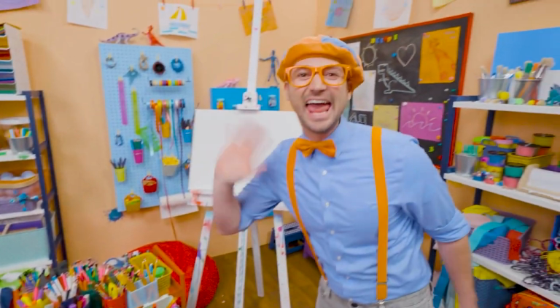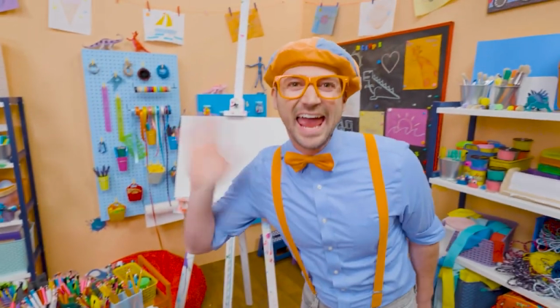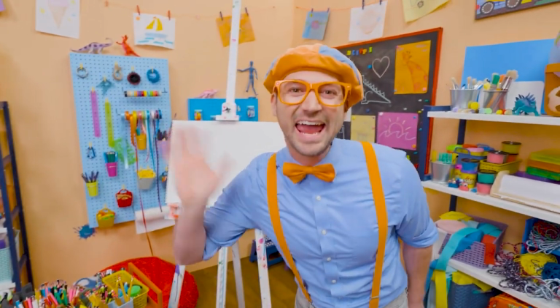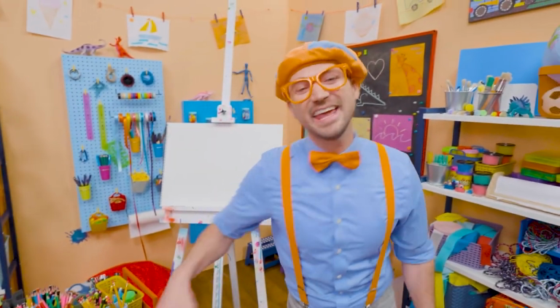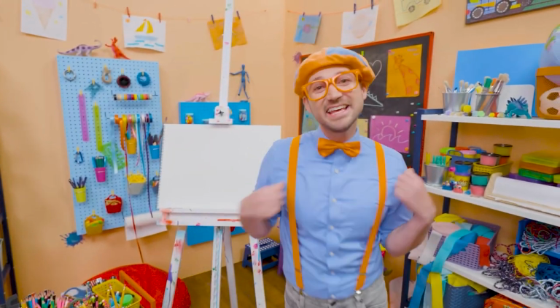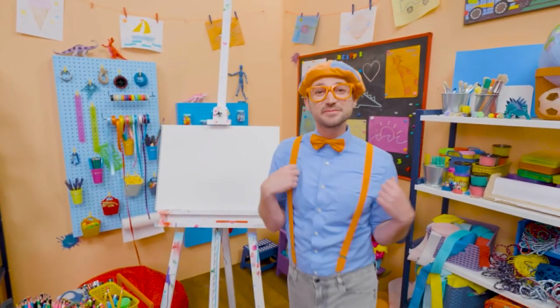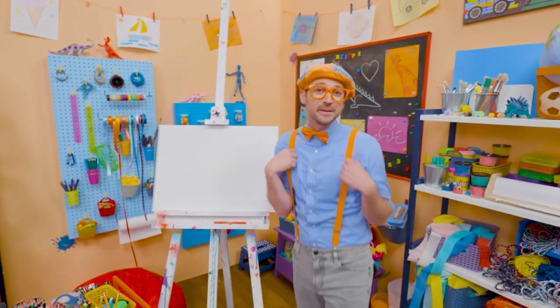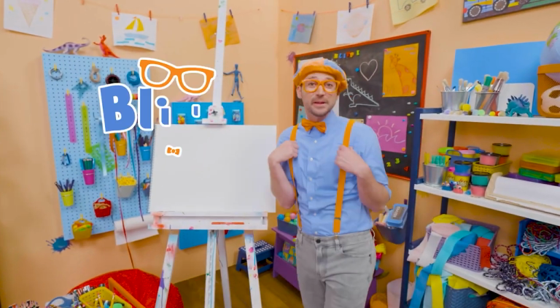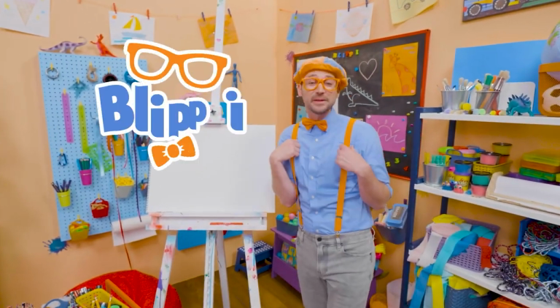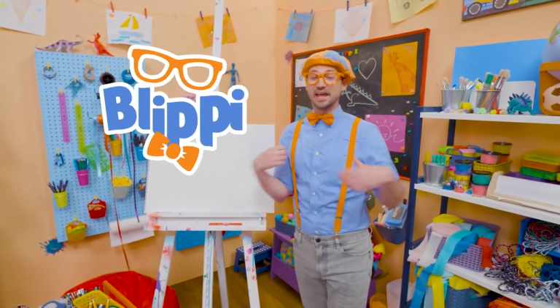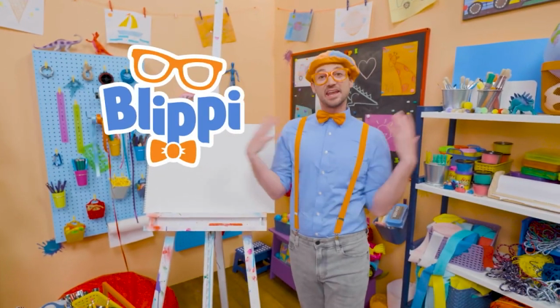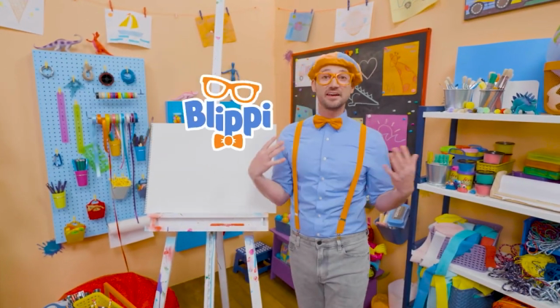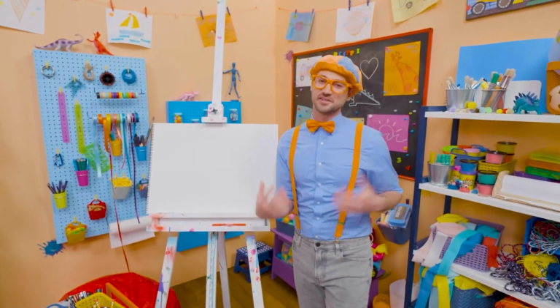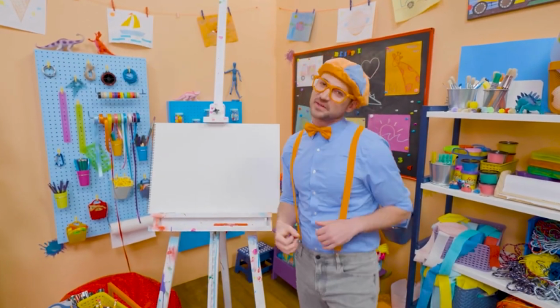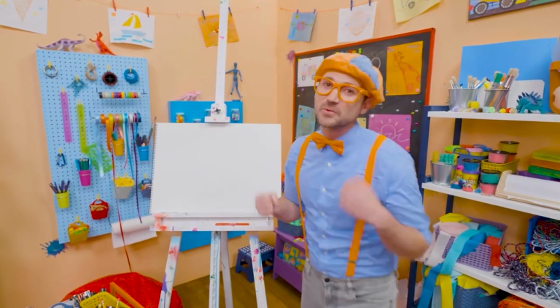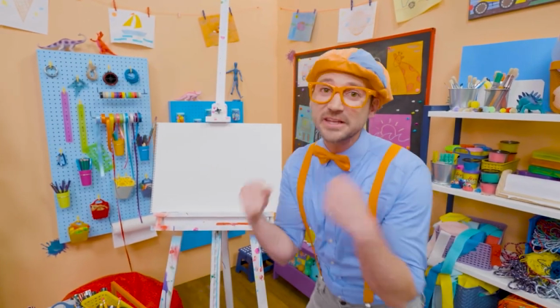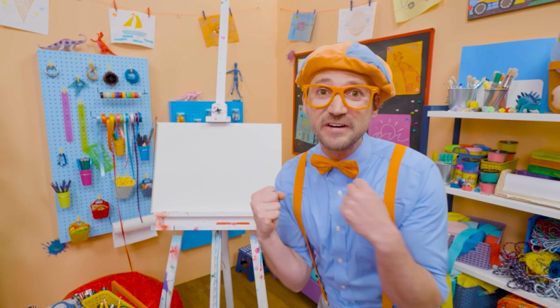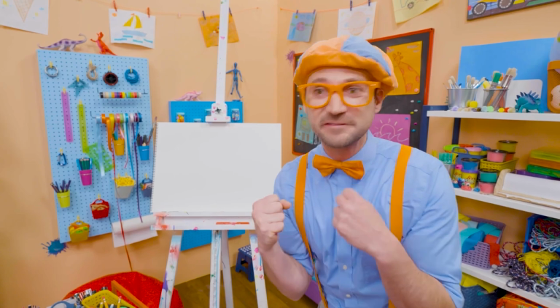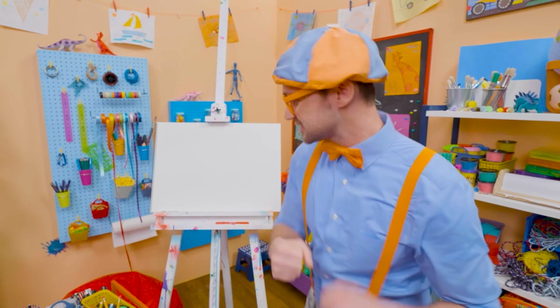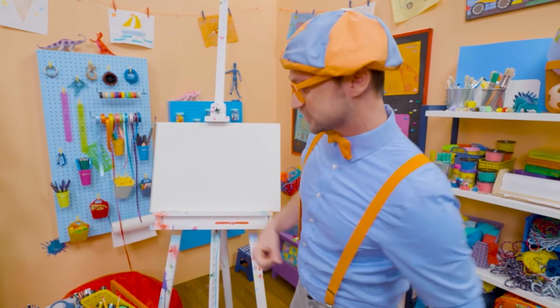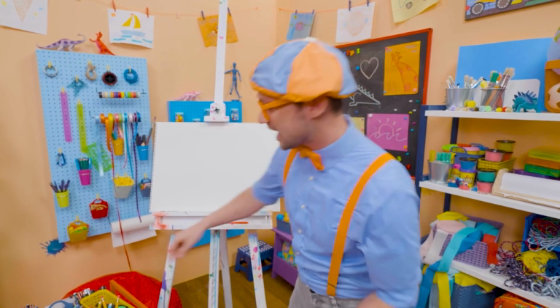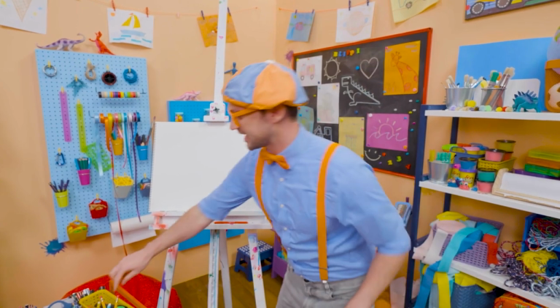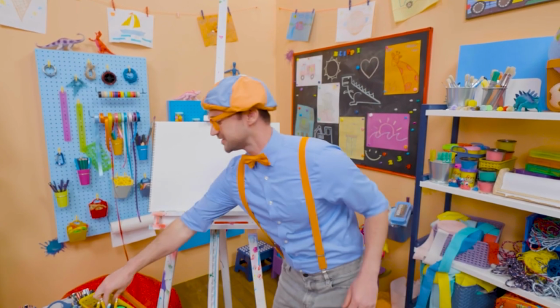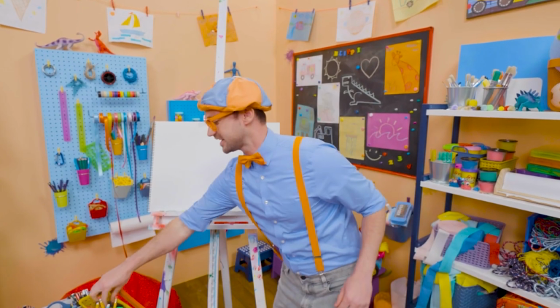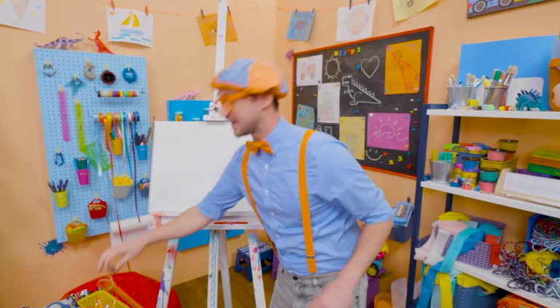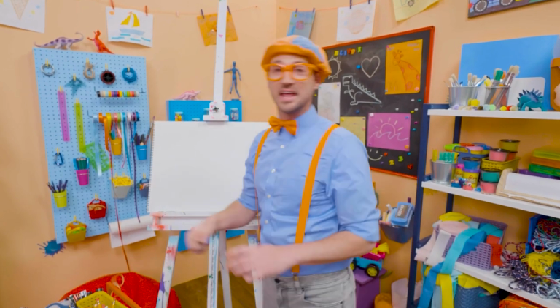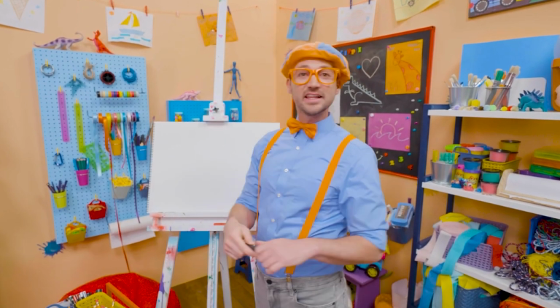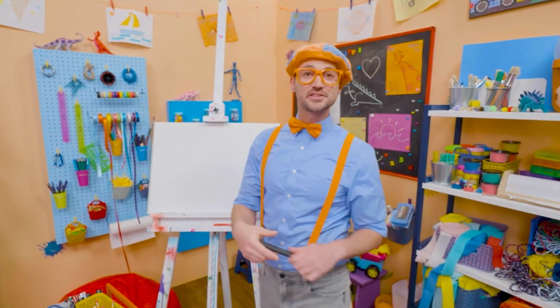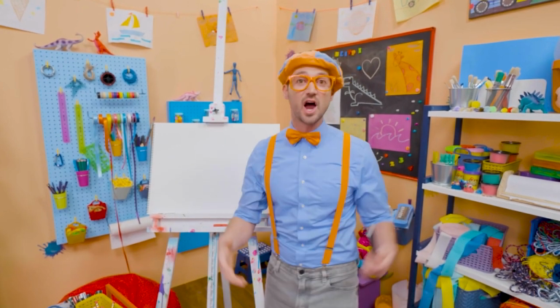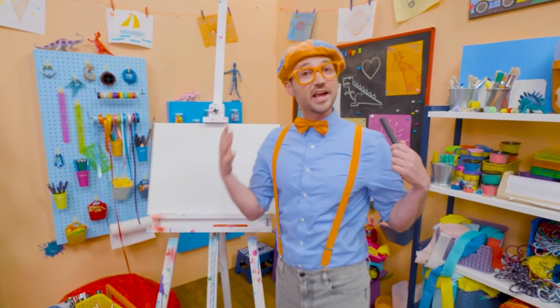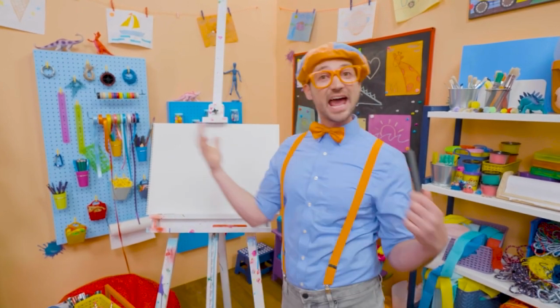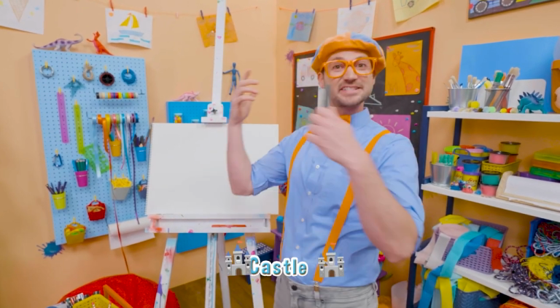Hey, it's me, Blippi, and I have something really fun for us to draw together today. Let's draw a castle.